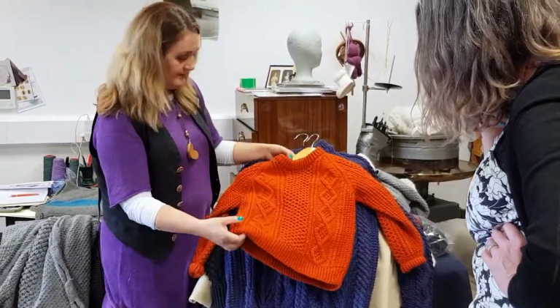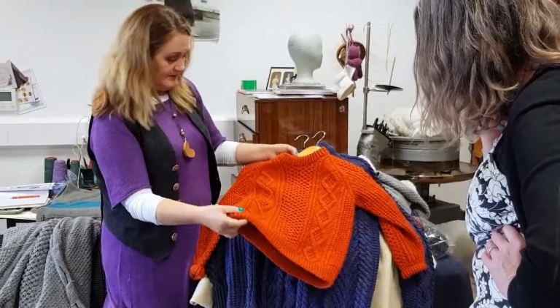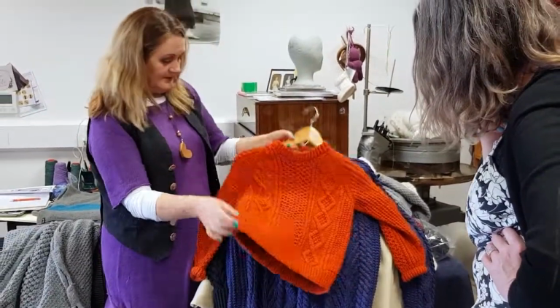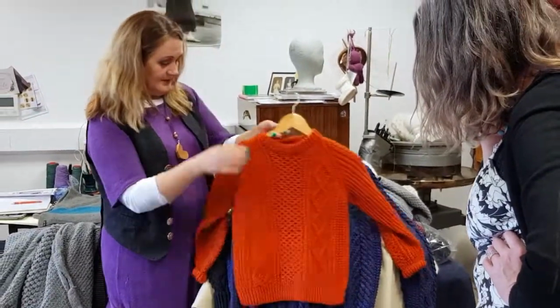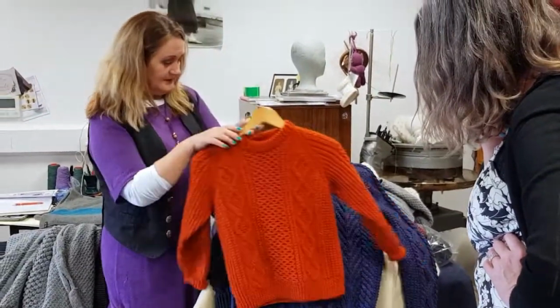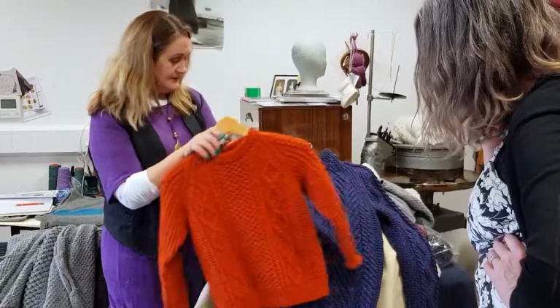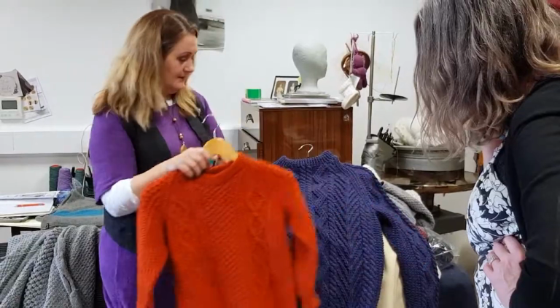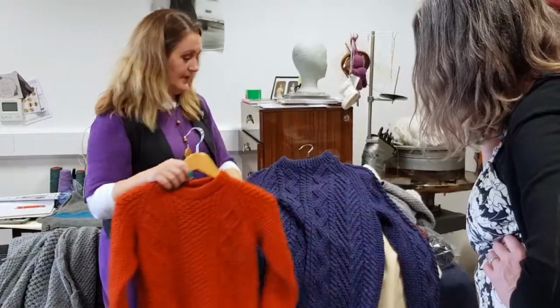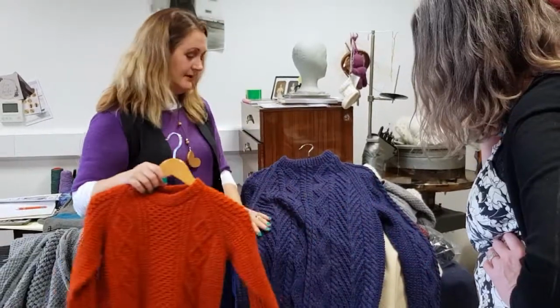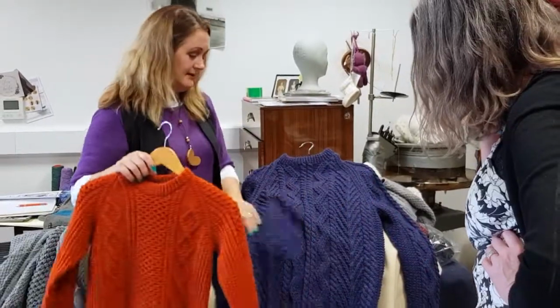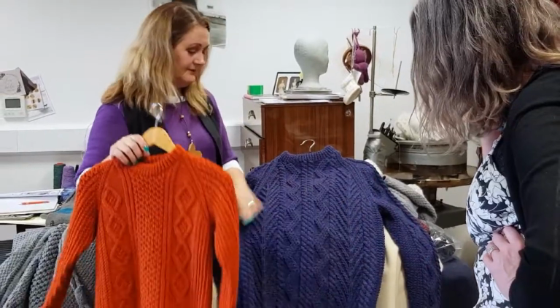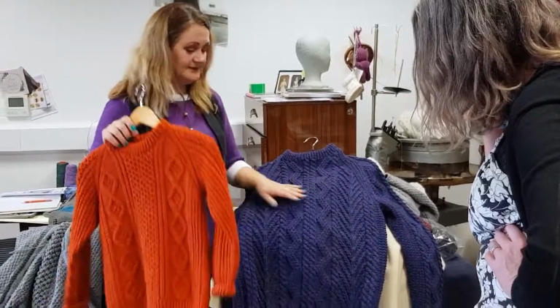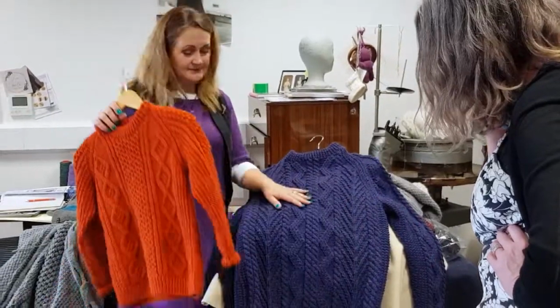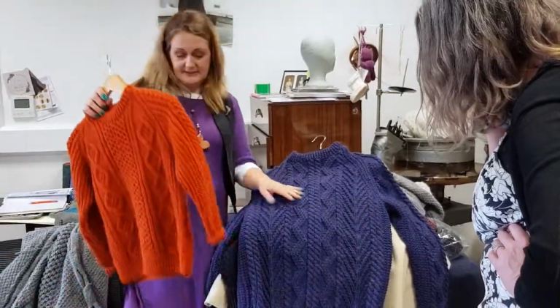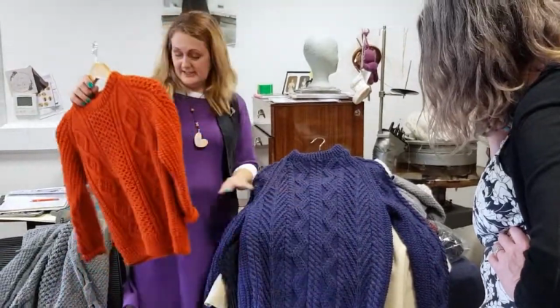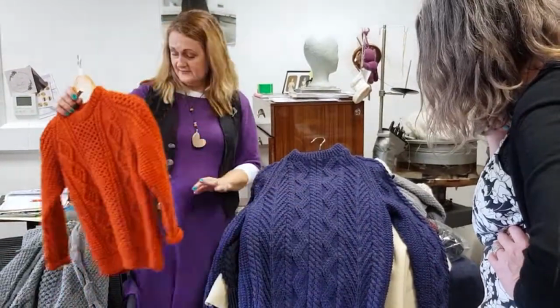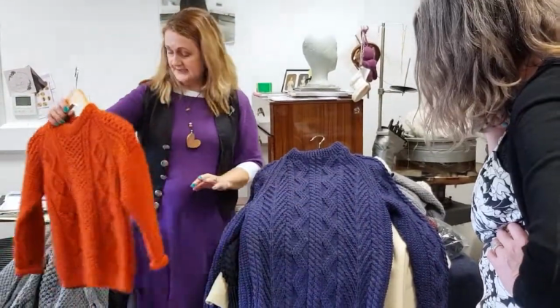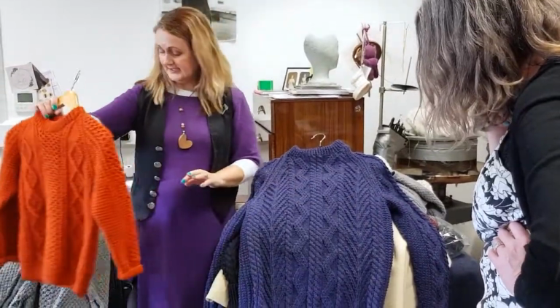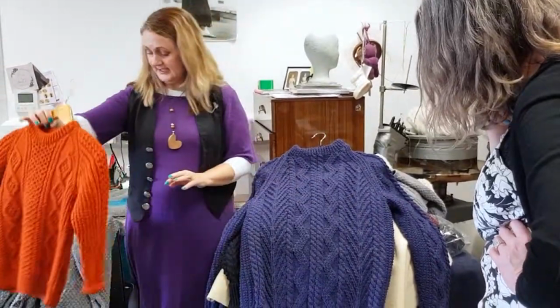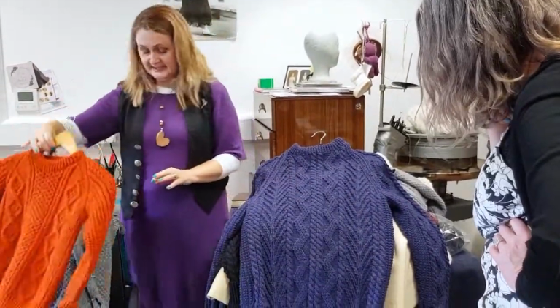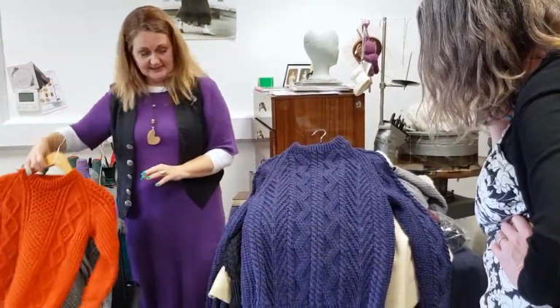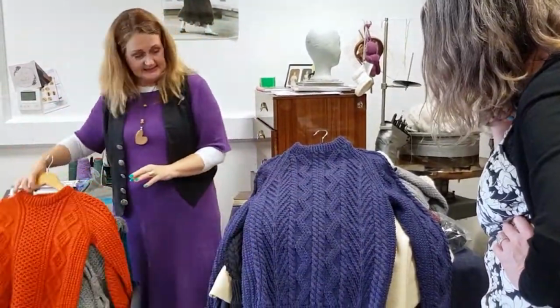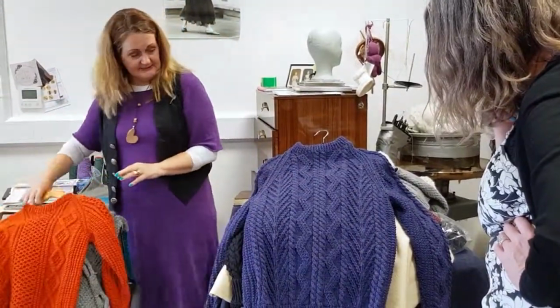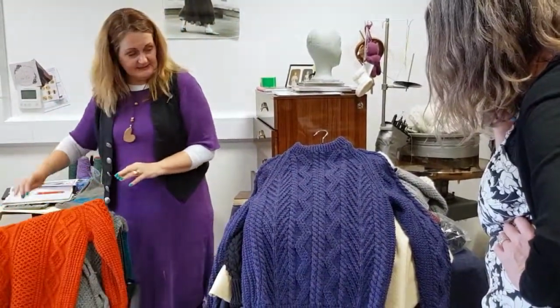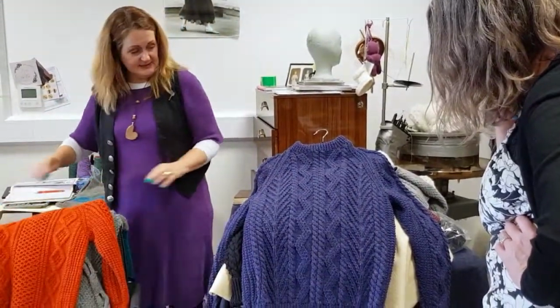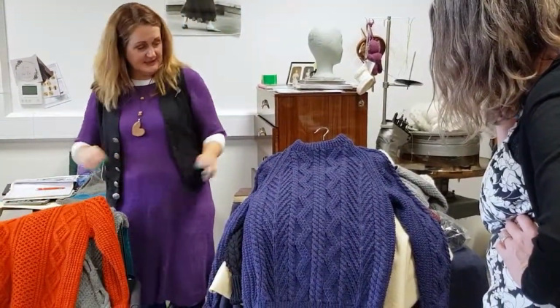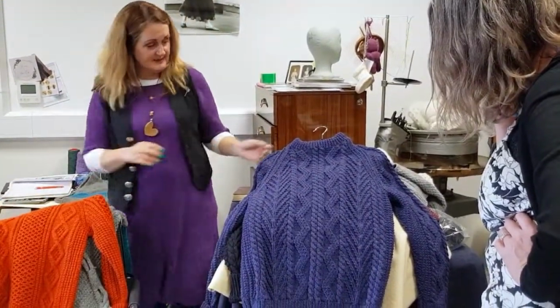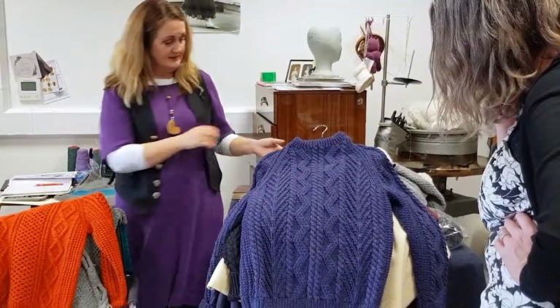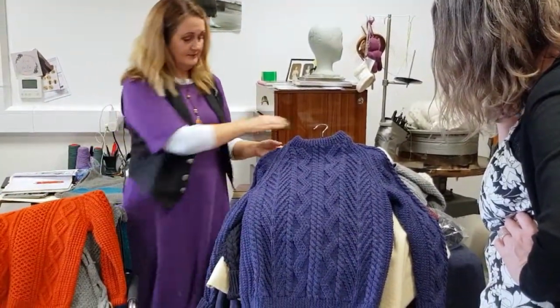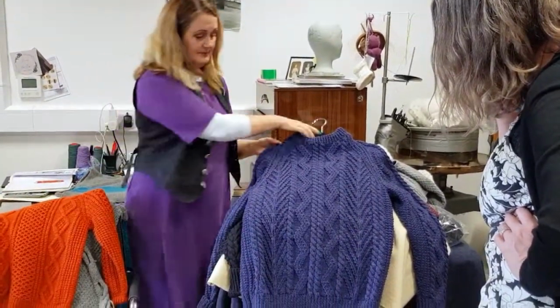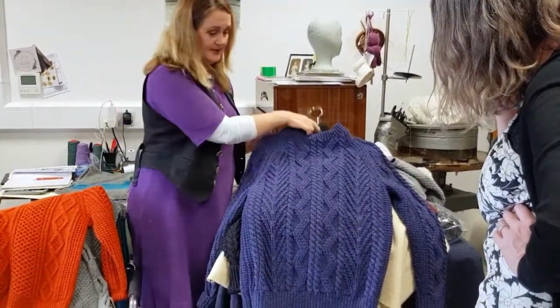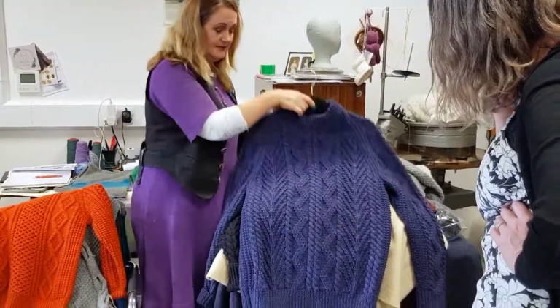I love this one. It's a very gentle pattern.